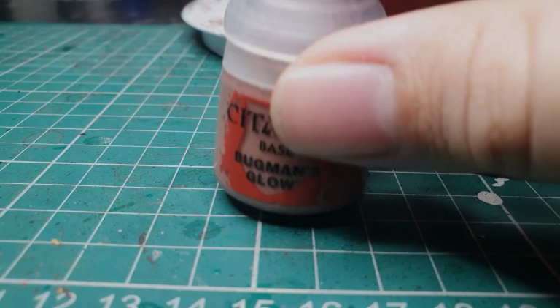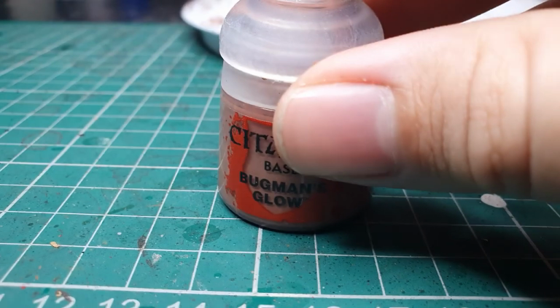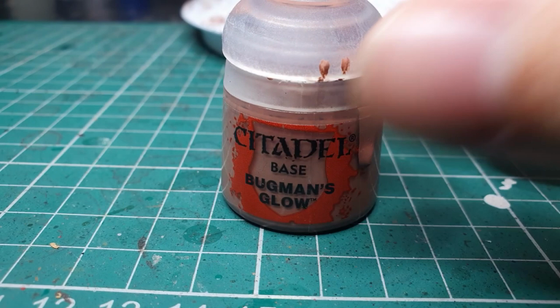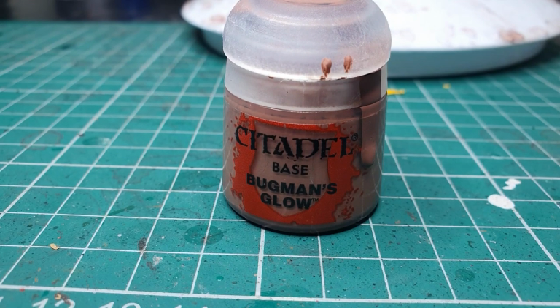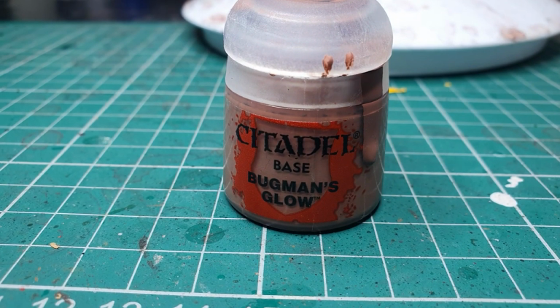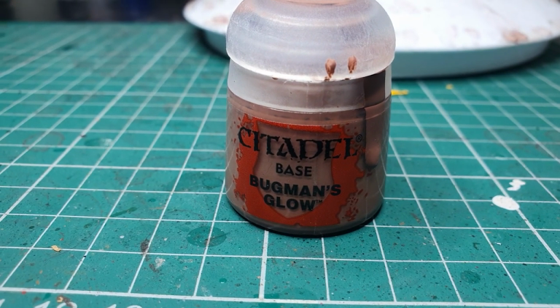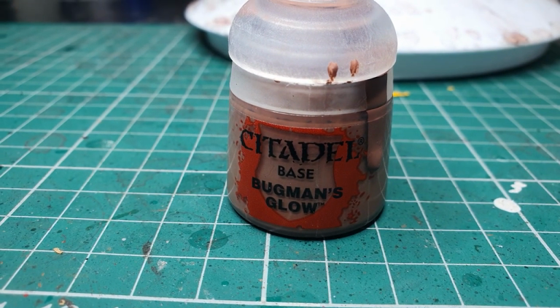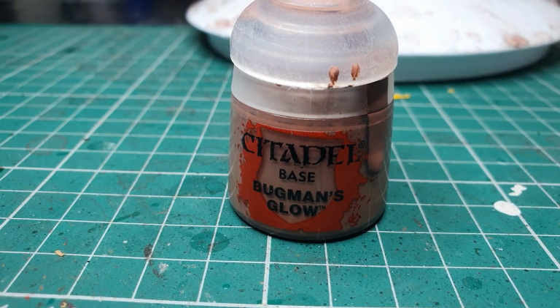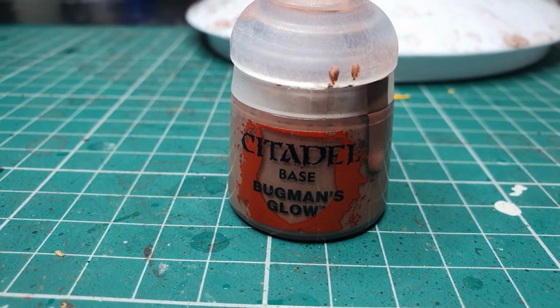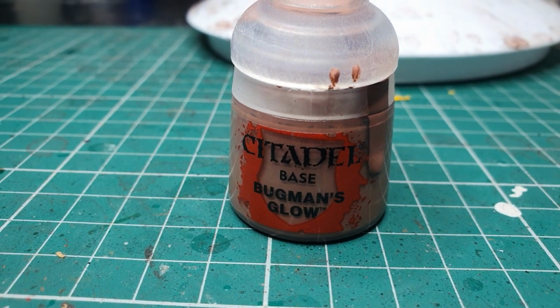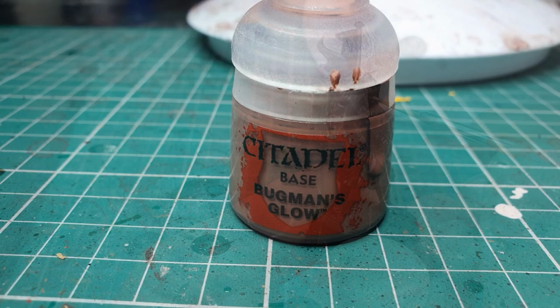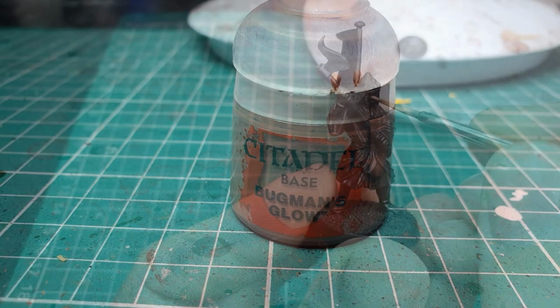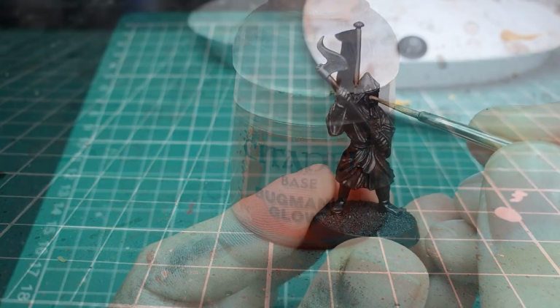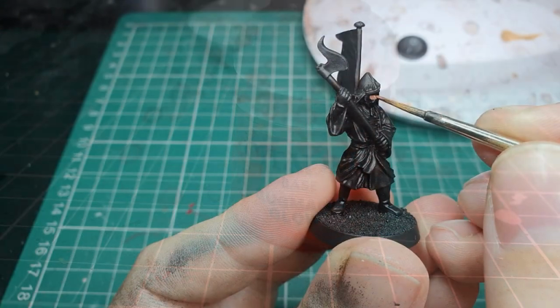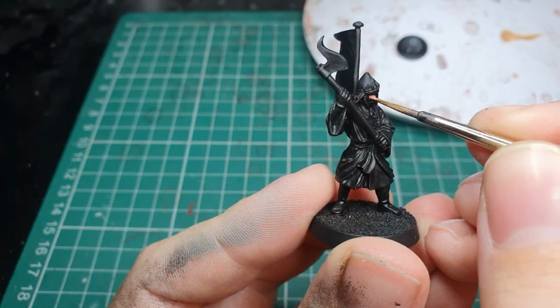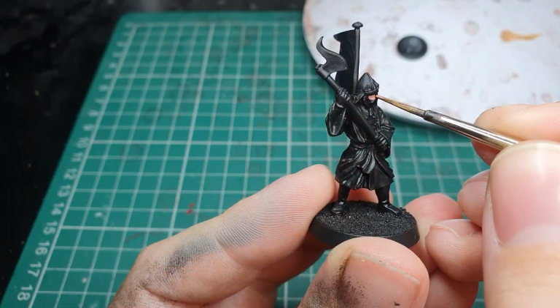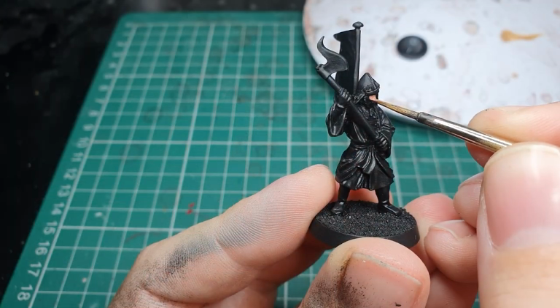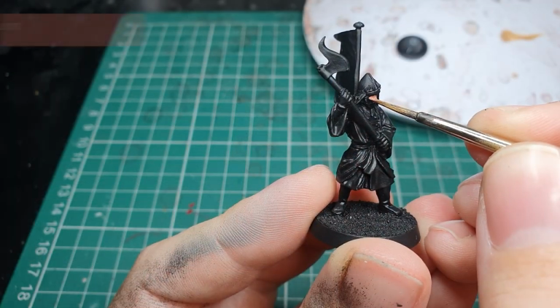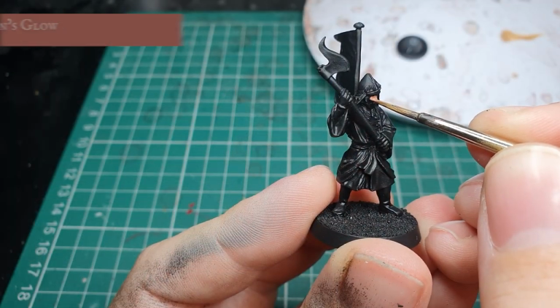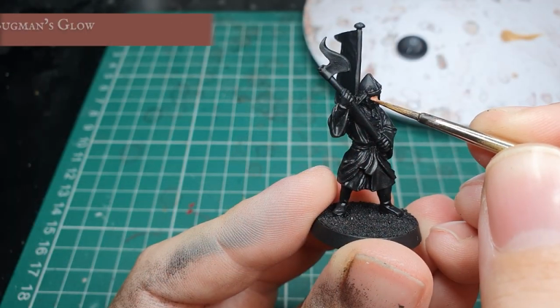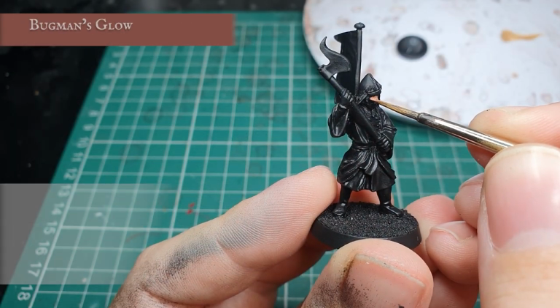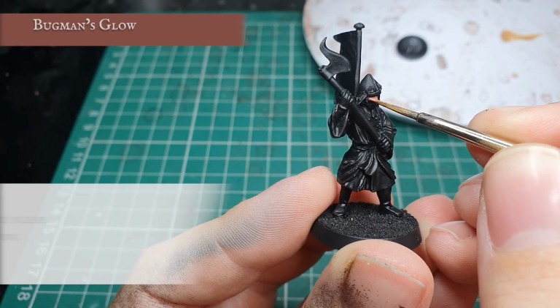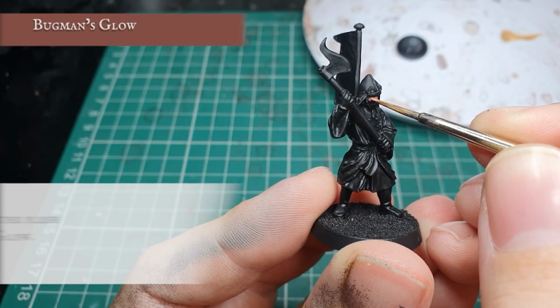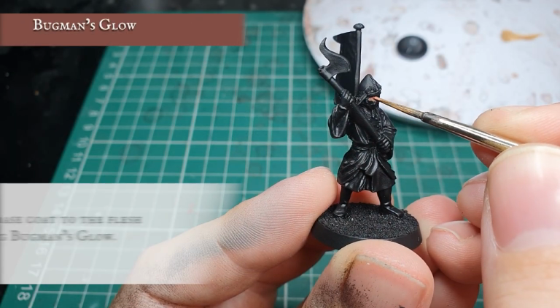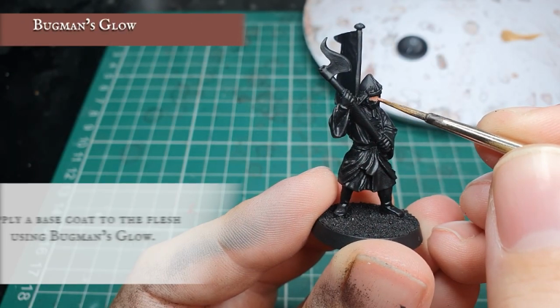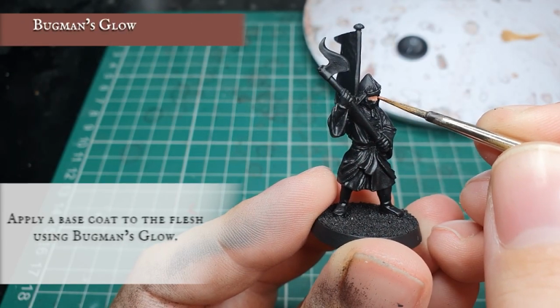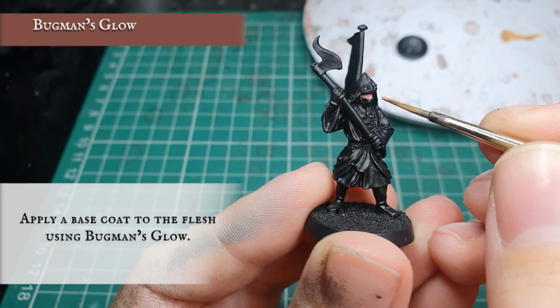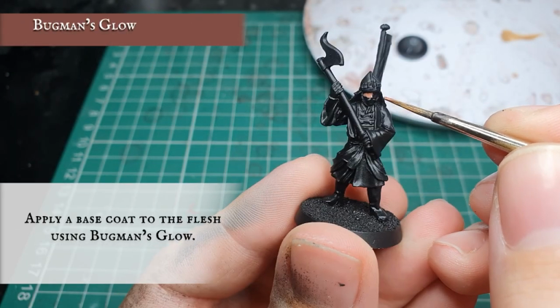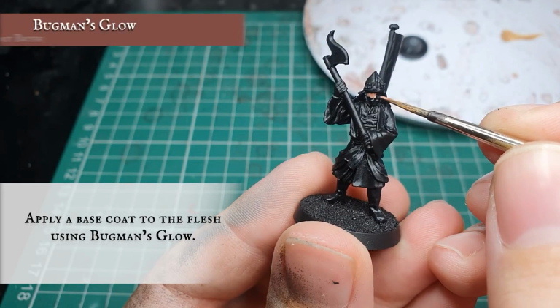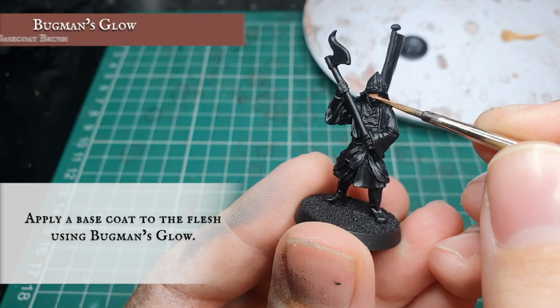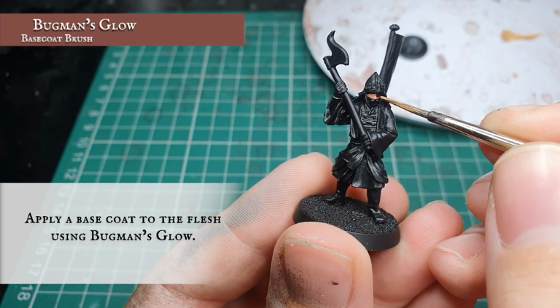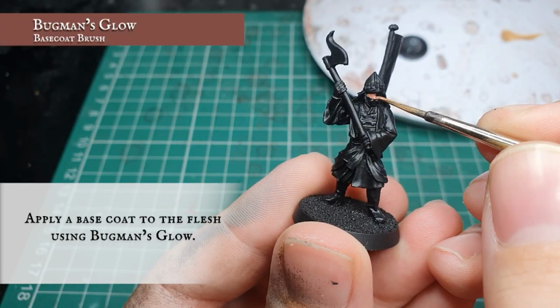First we use Citadel Bugman's Glow and apply a nice smooth base coat to the face and the hands that are gripping the shaft of the axe.